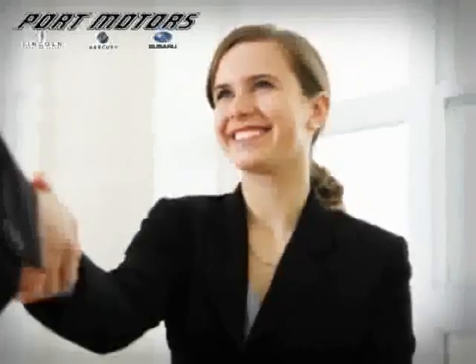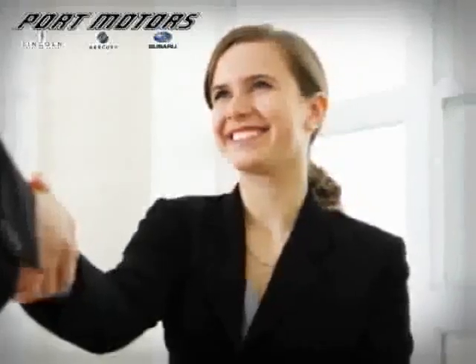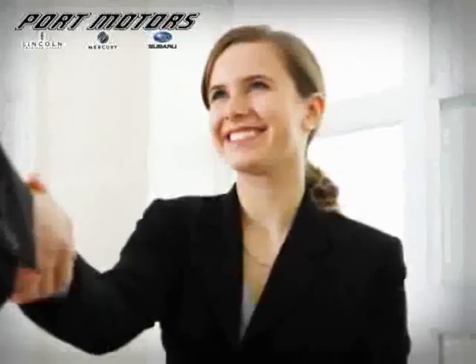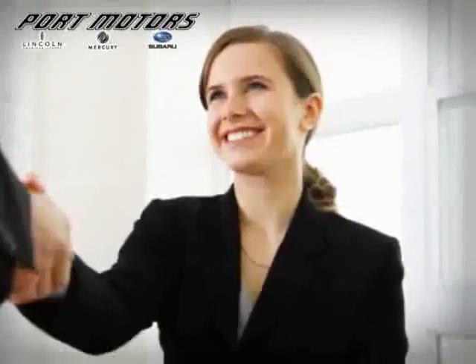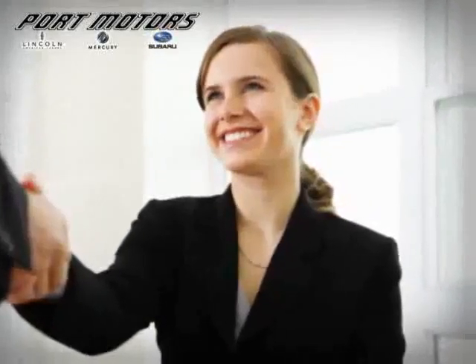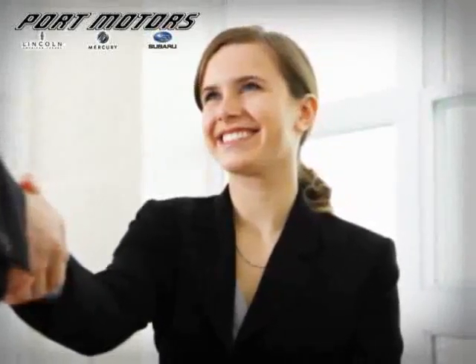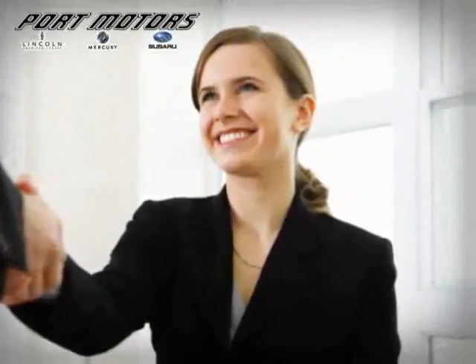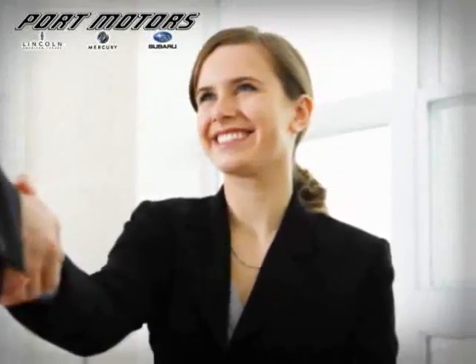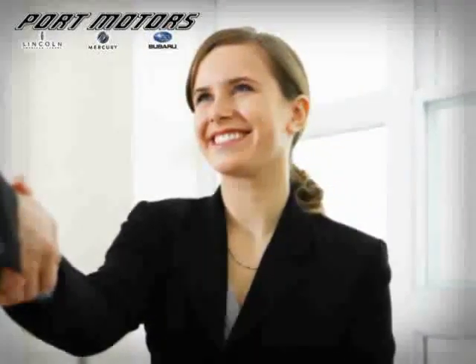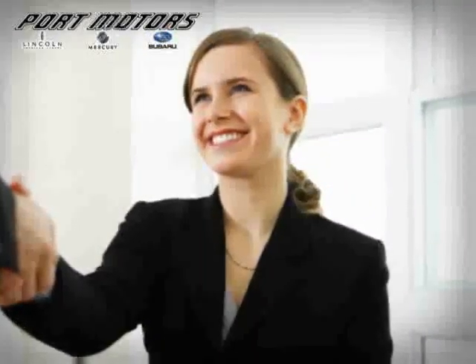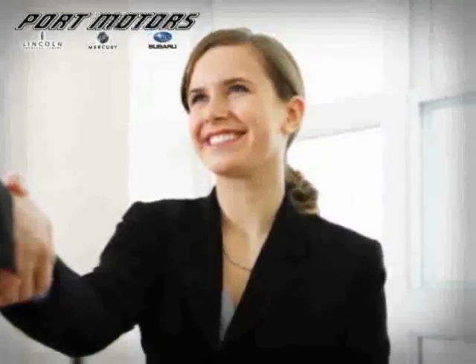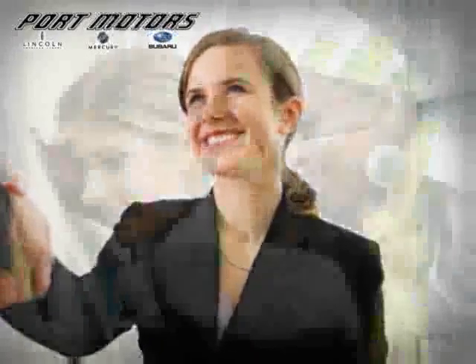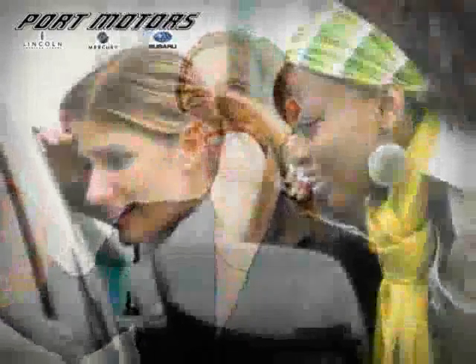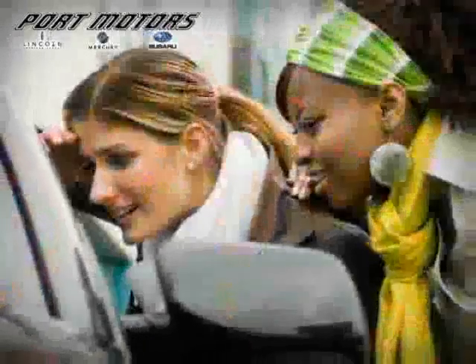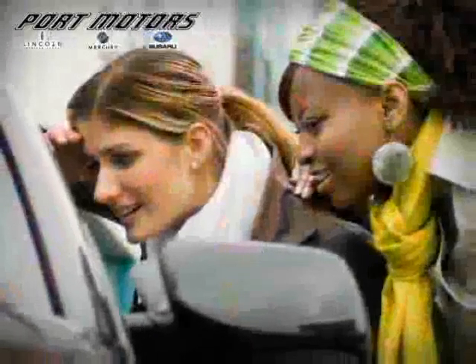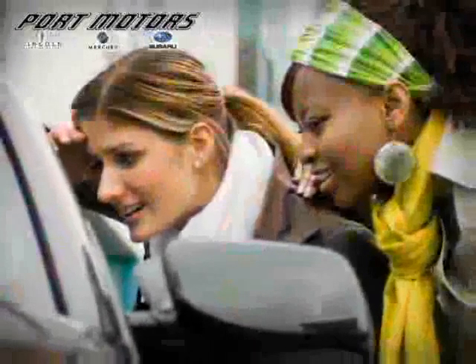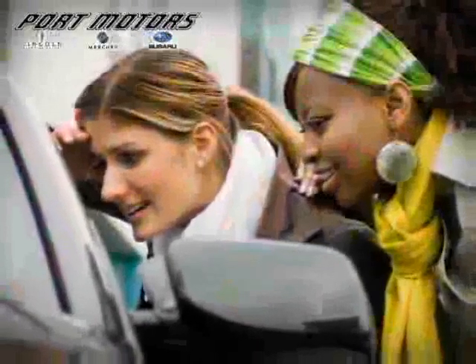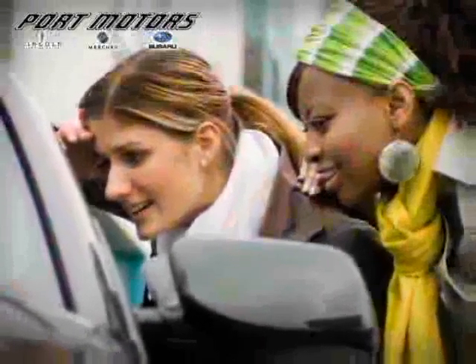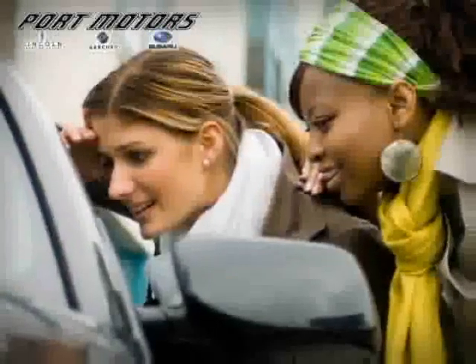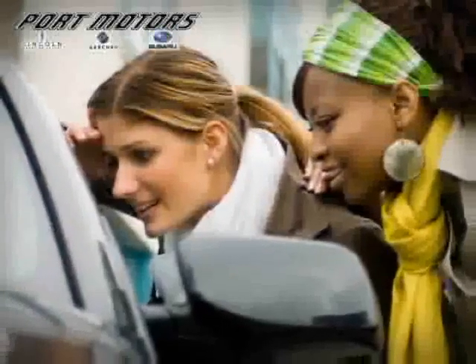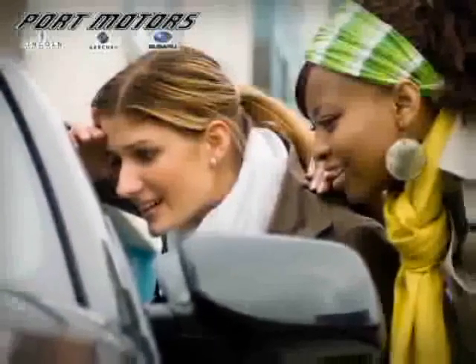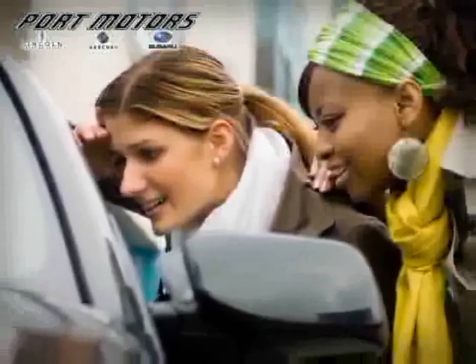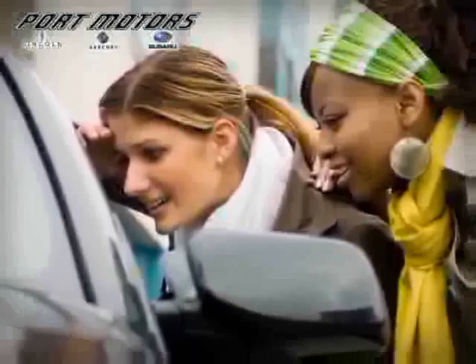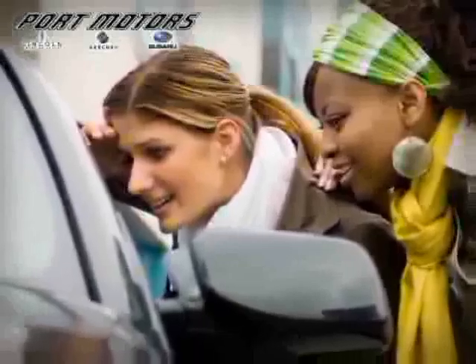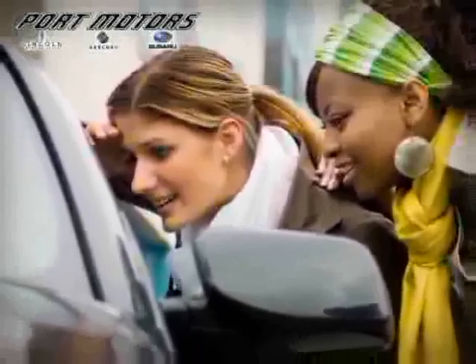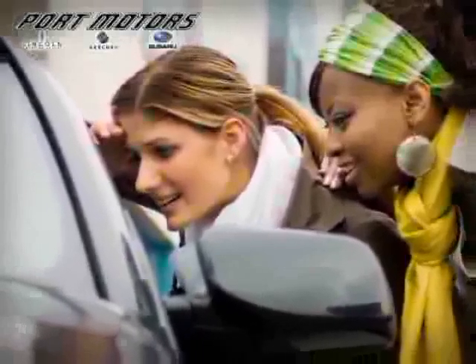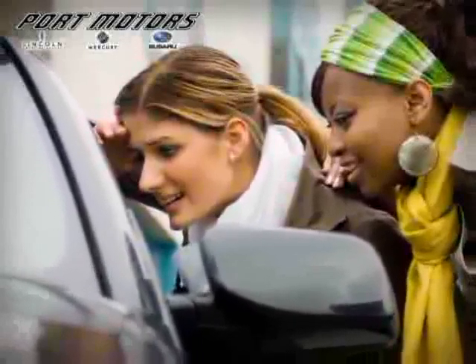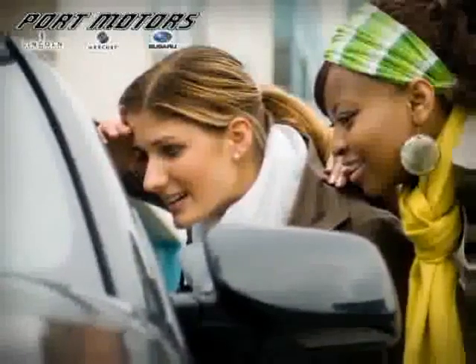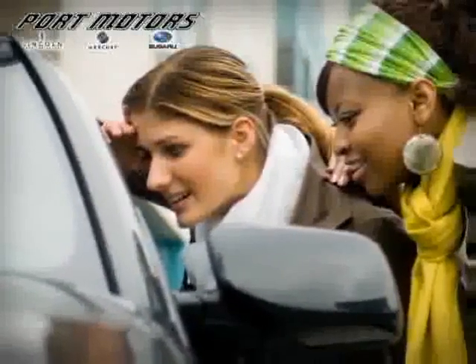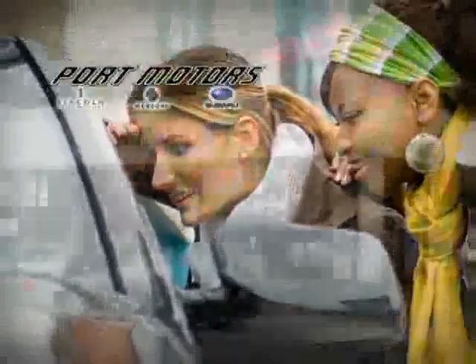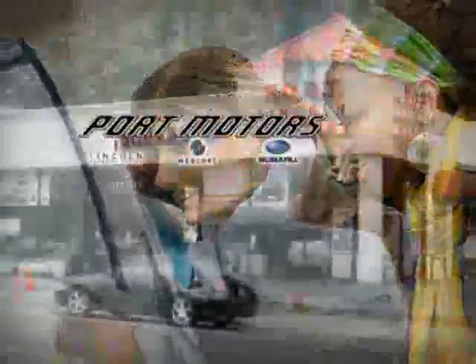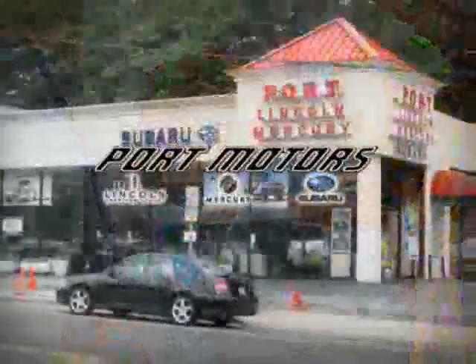Visit us in person for luxurious treatment, unbeatable pricing, and quality pre-owned cars like this.